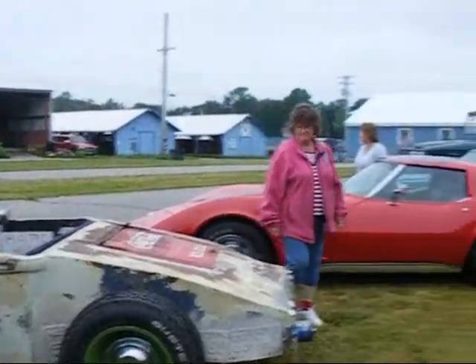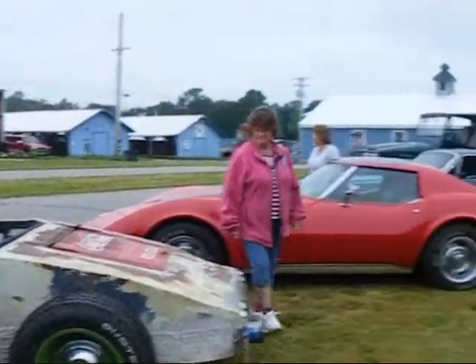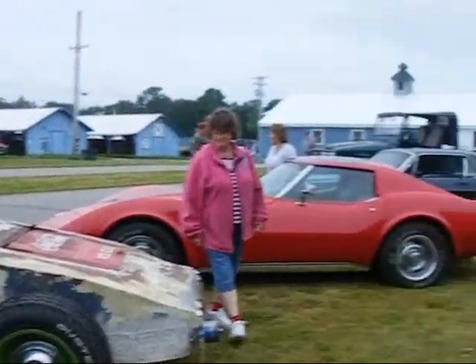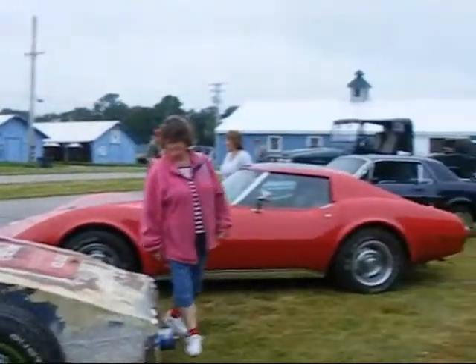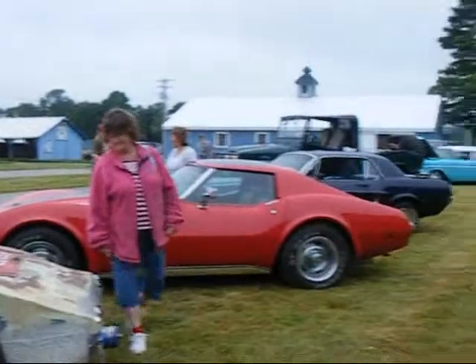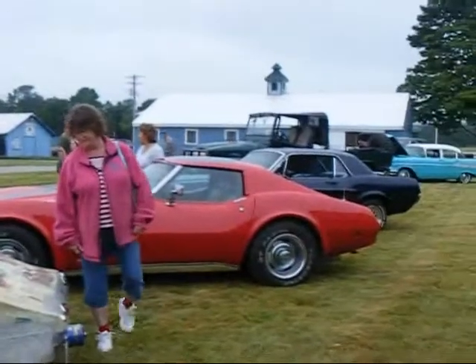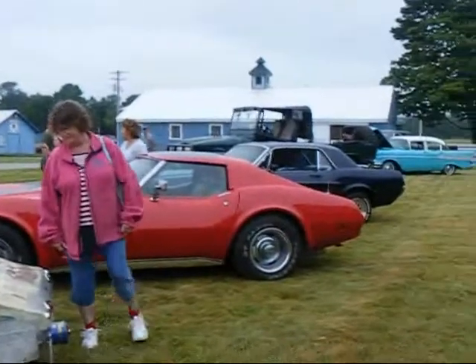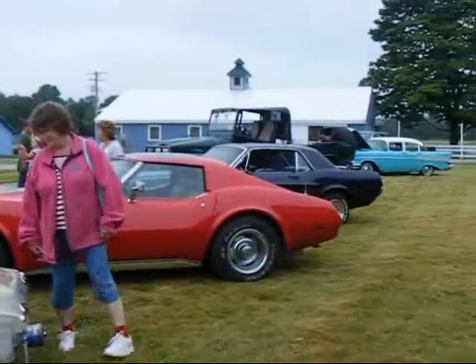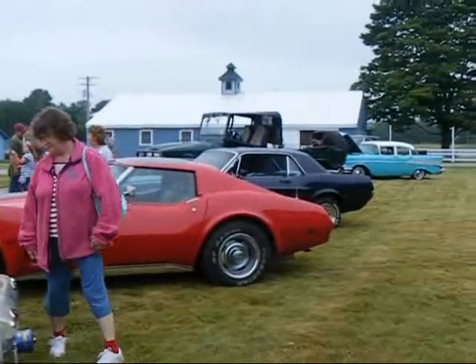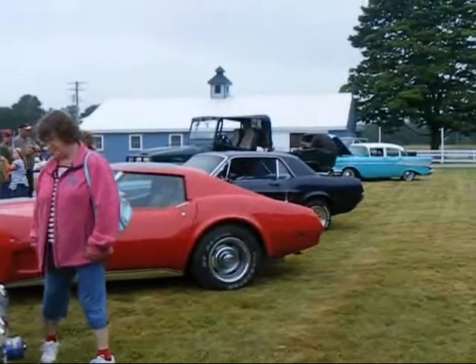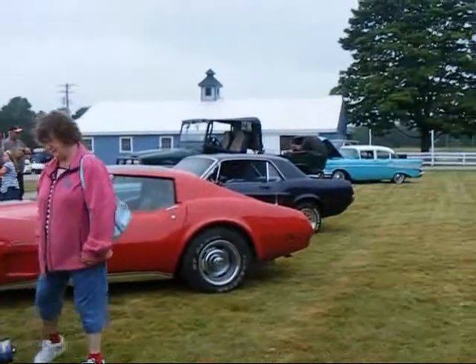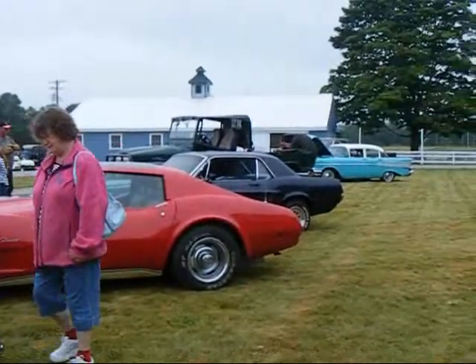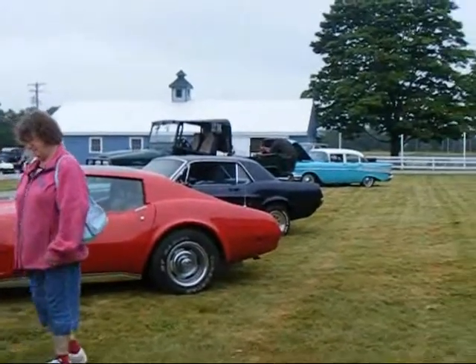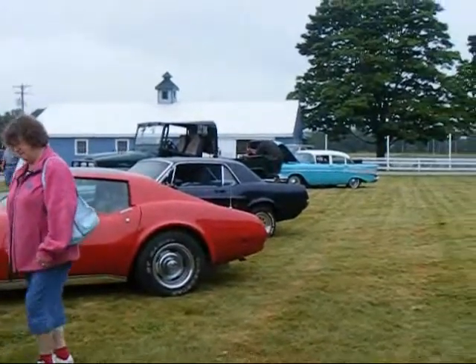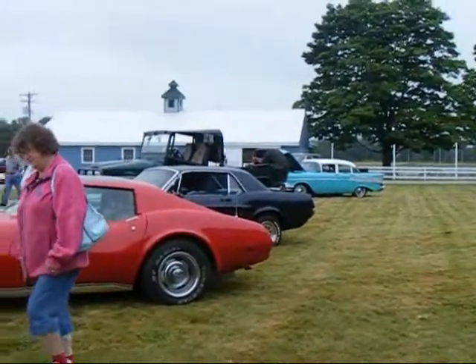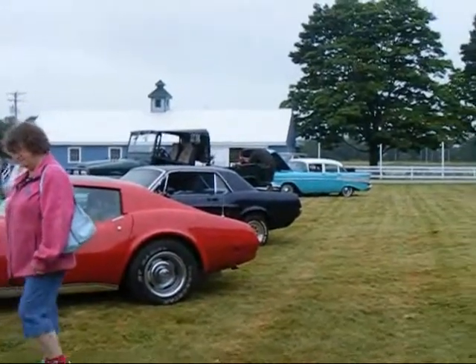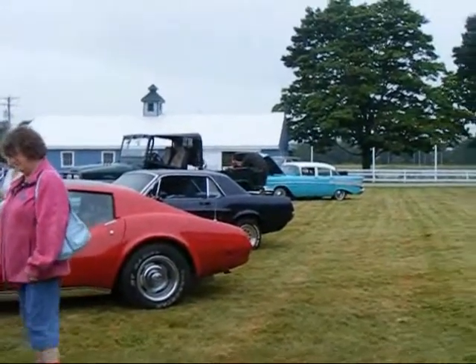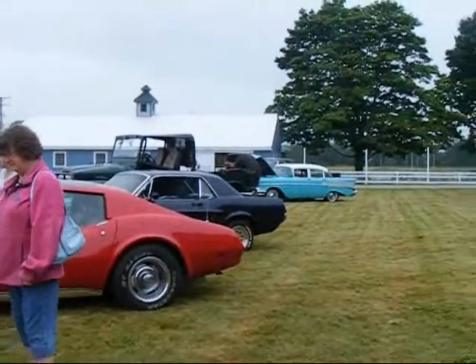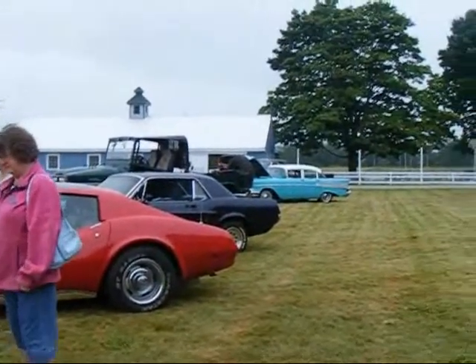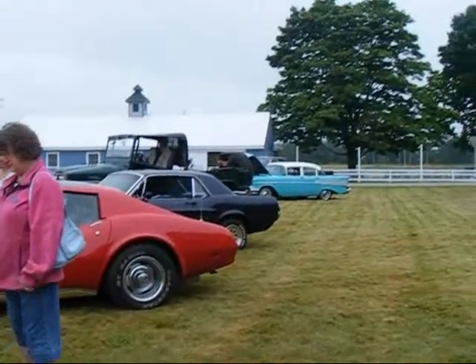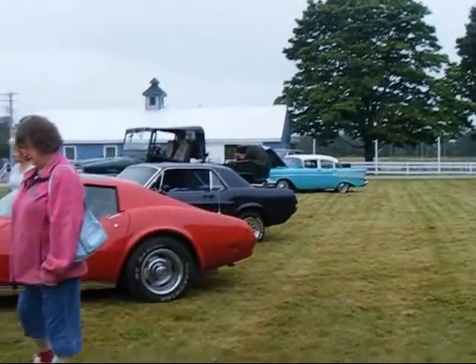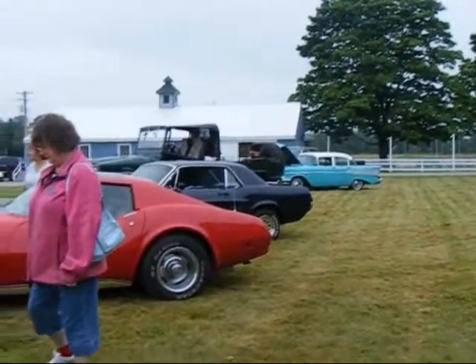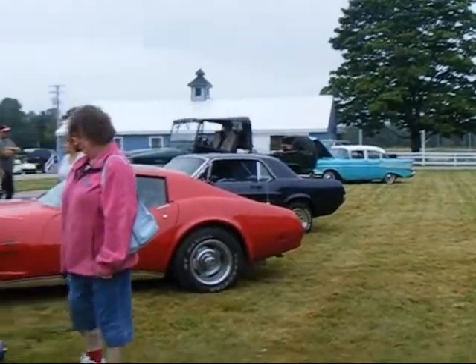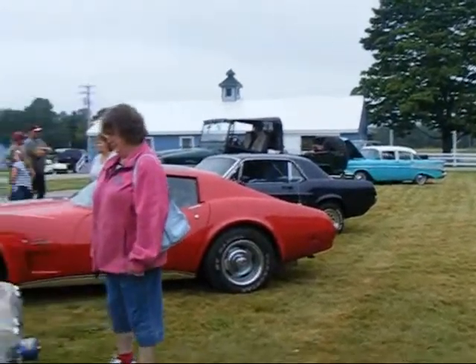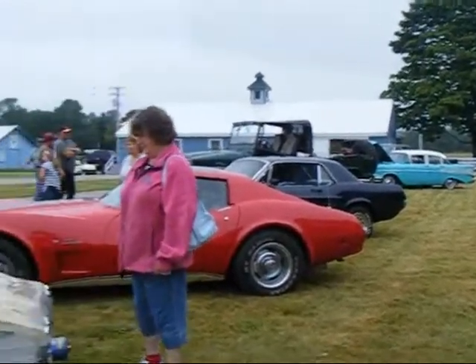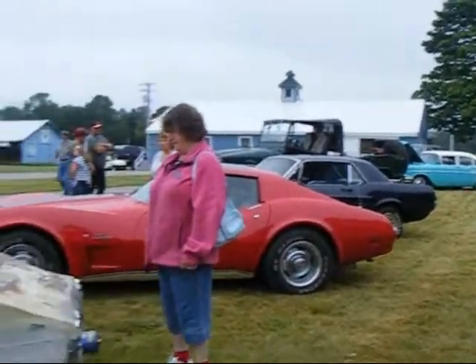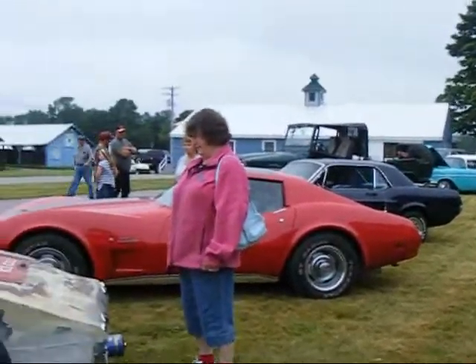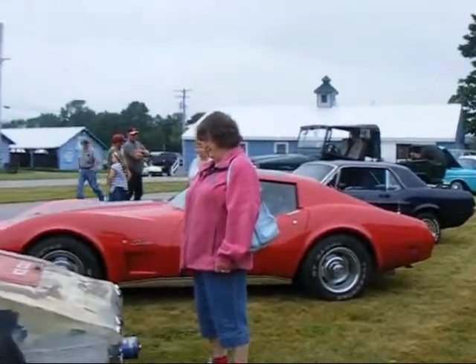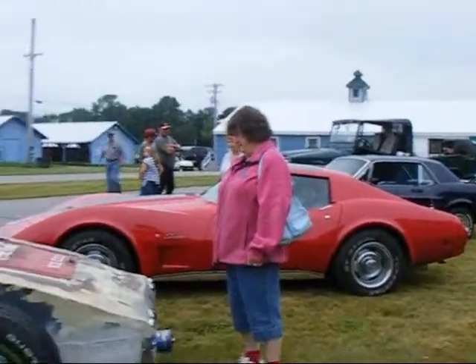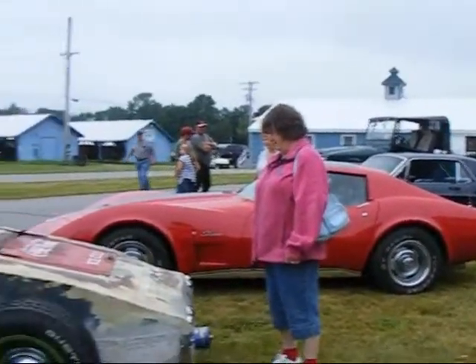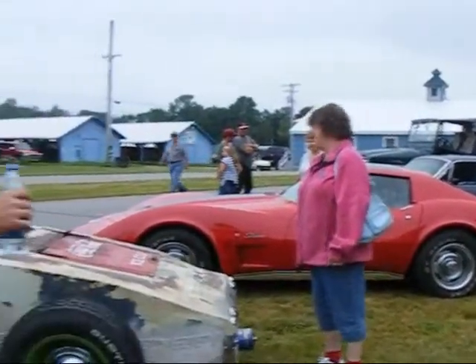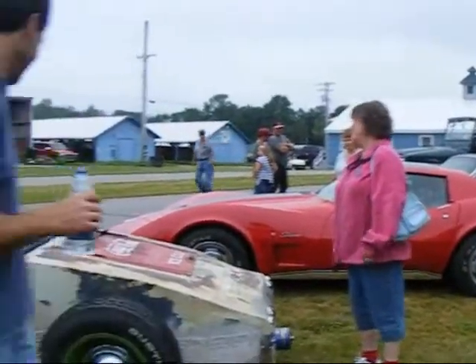Hopefully some more cars will be coming later. This has just started, so this is what we have for now.